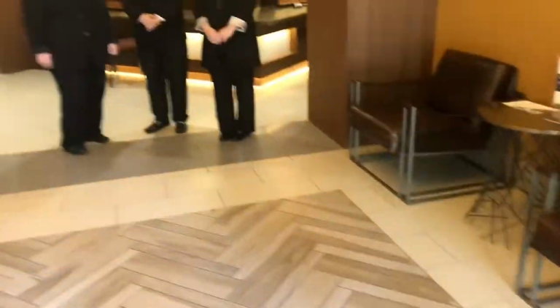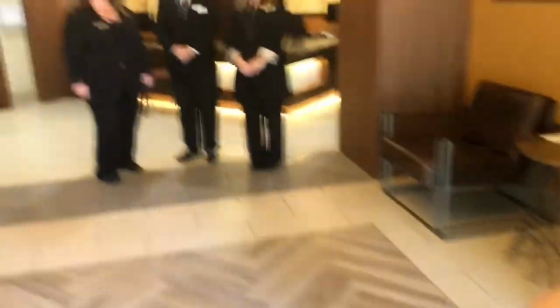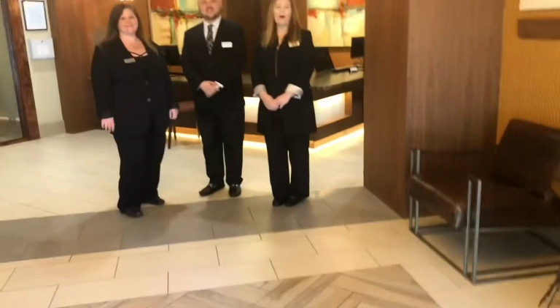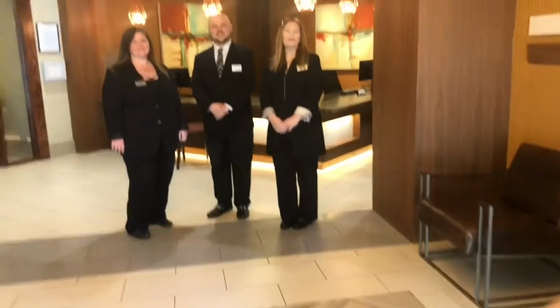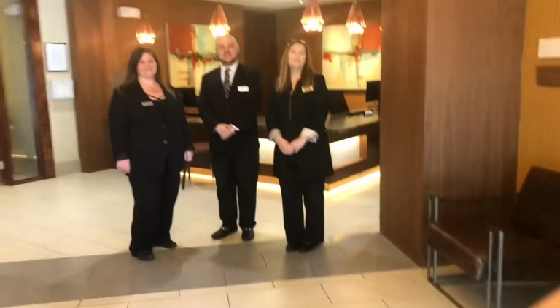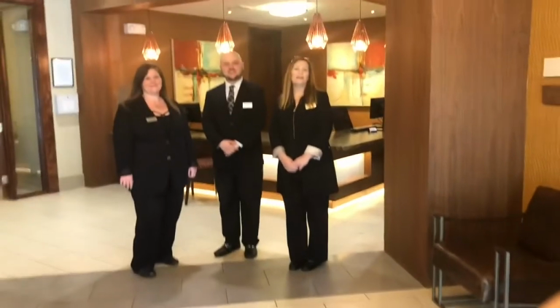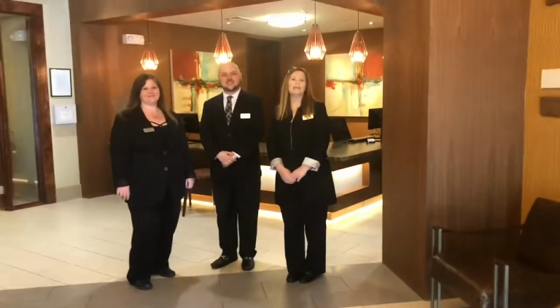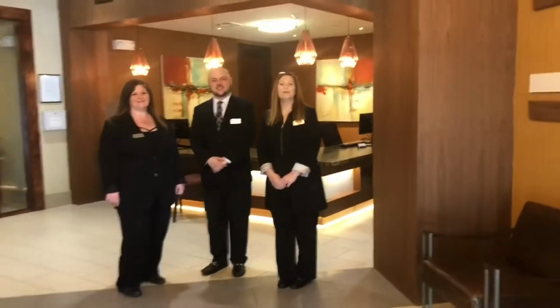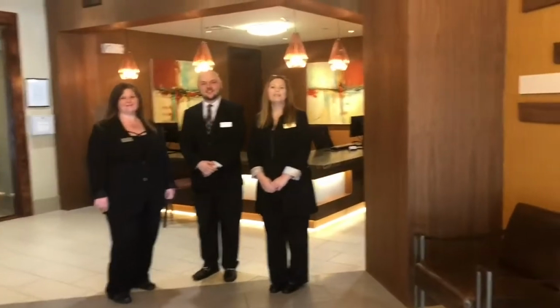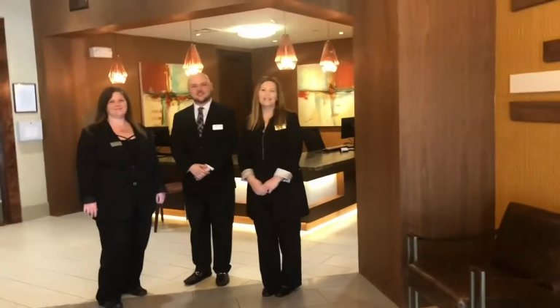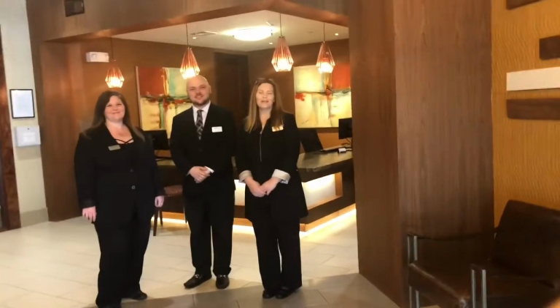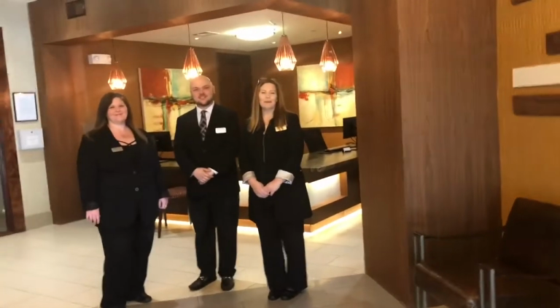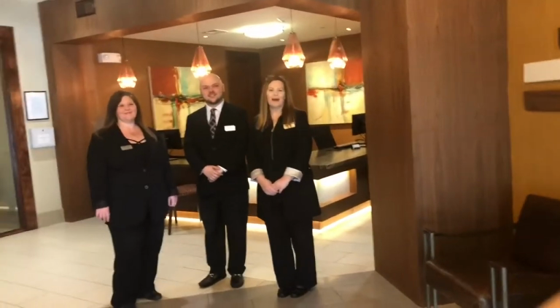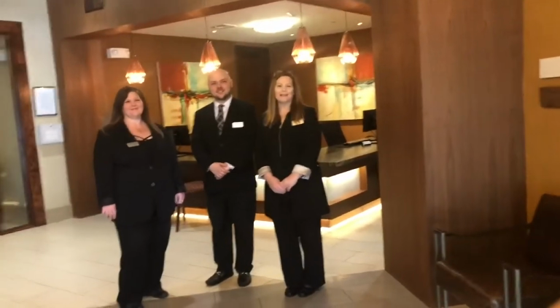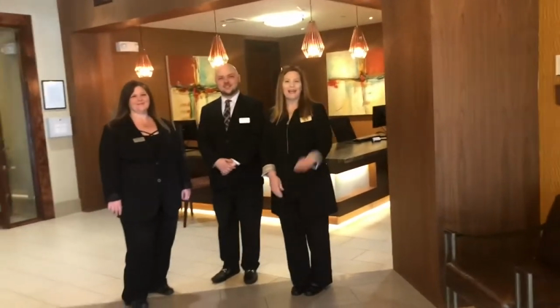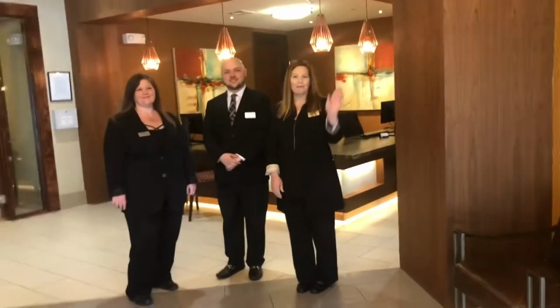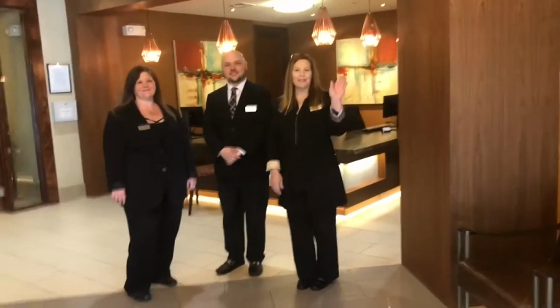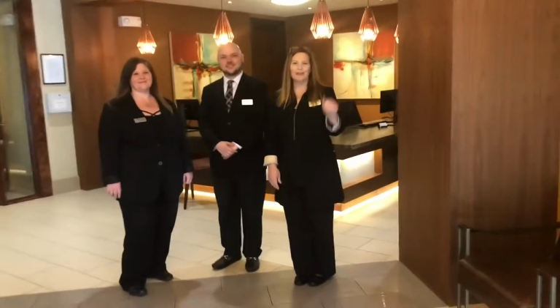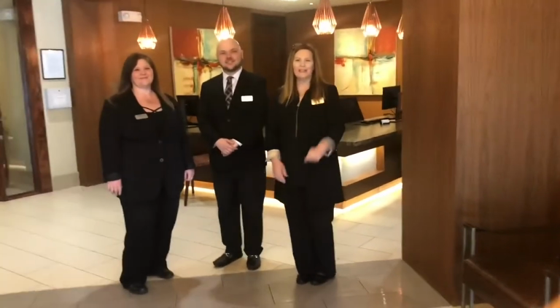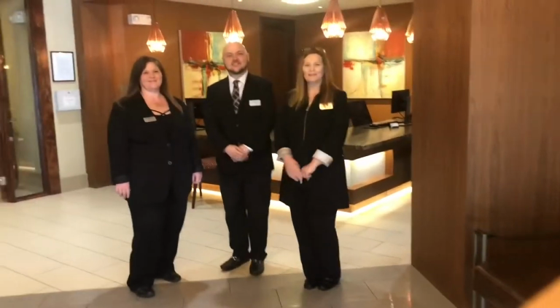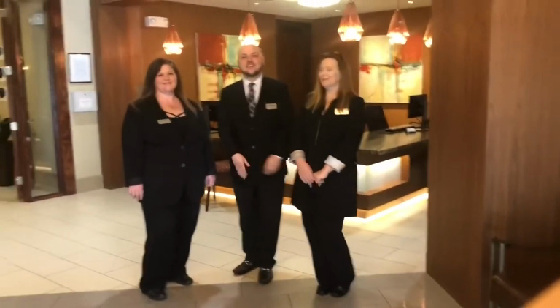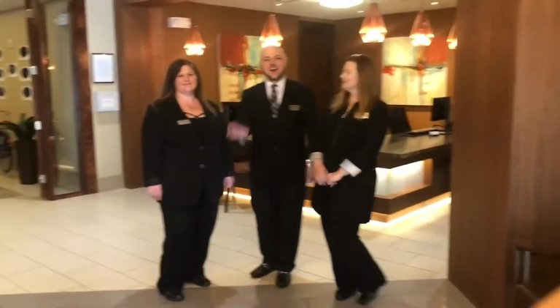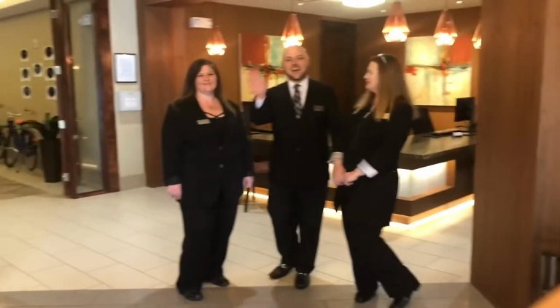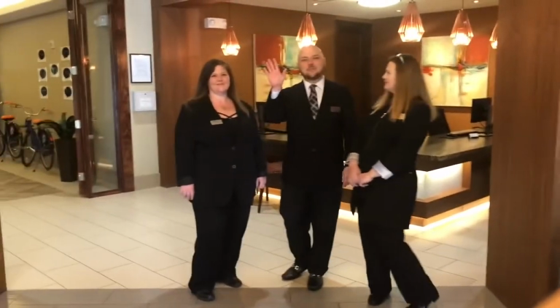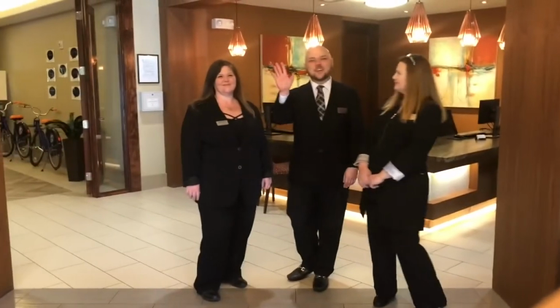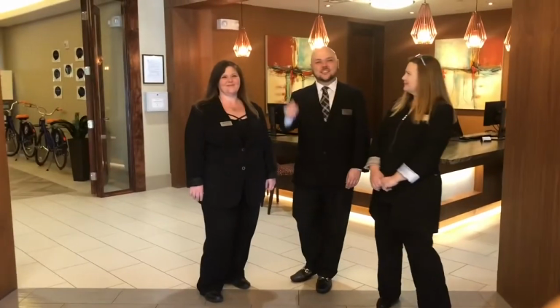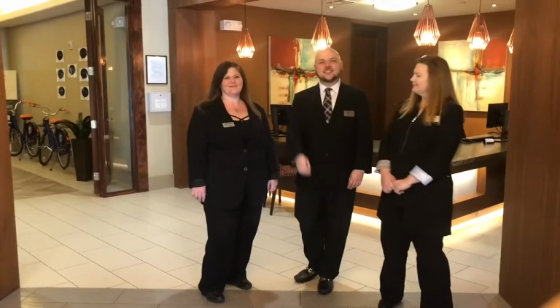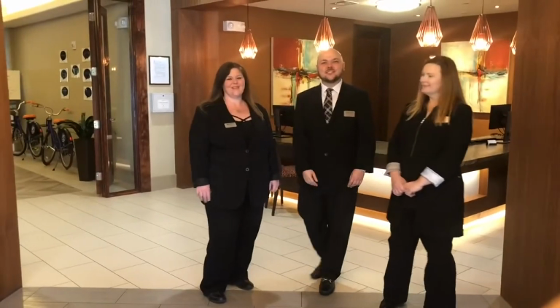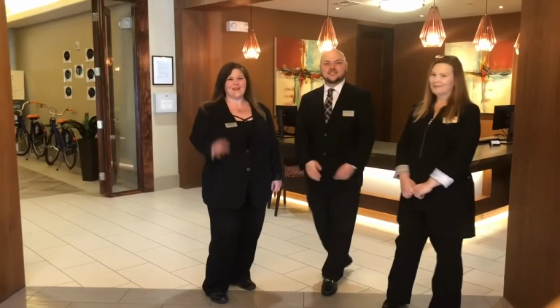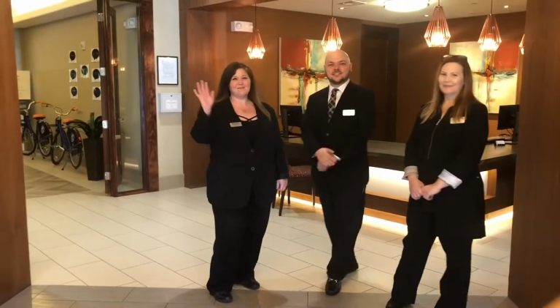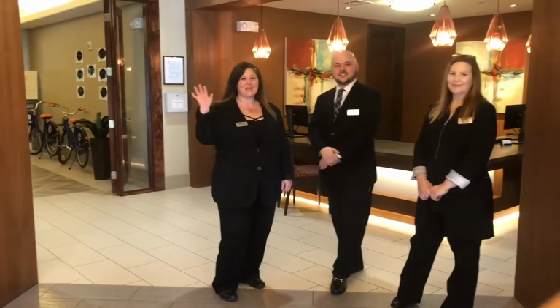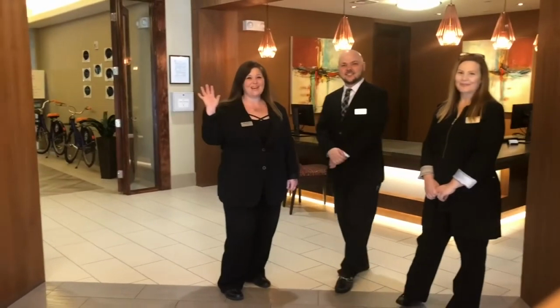Welcome to Olympus Sierra Pines. I'm Terry. Hi, I'm Dustin. And I'm Jayna.